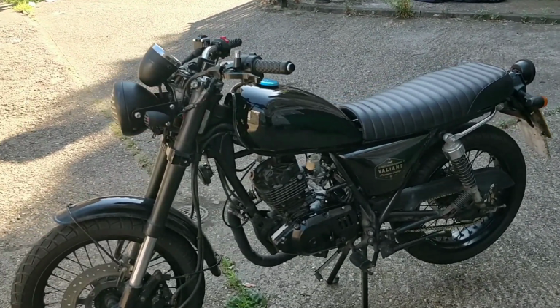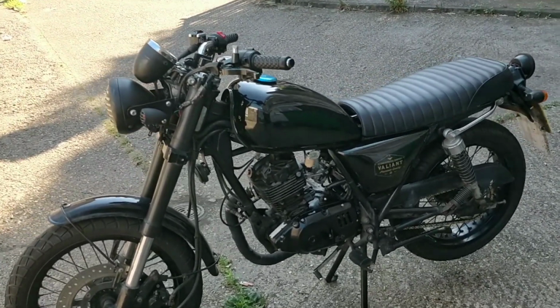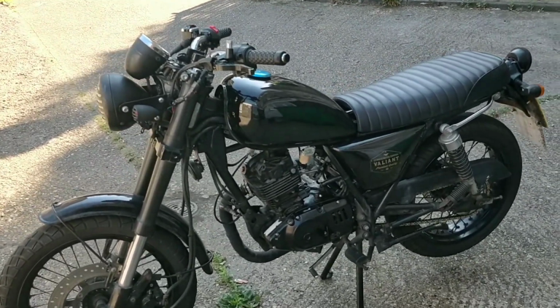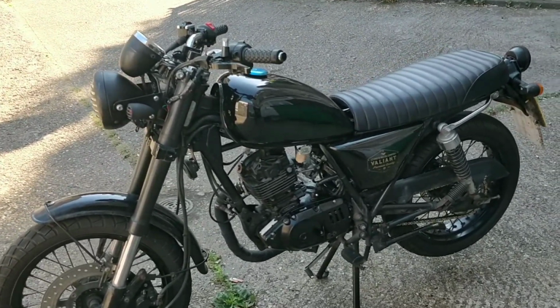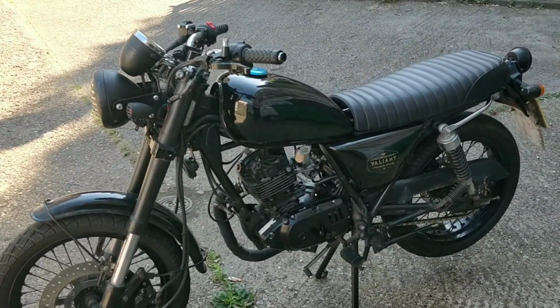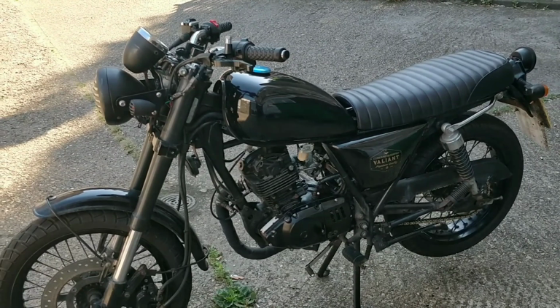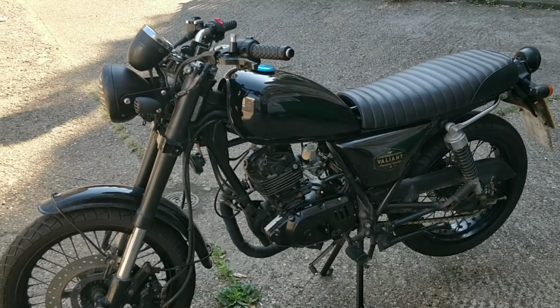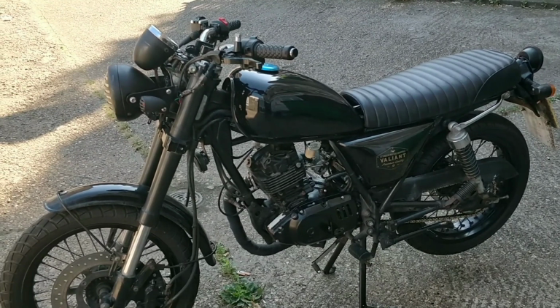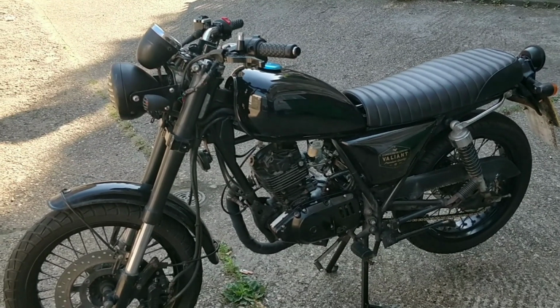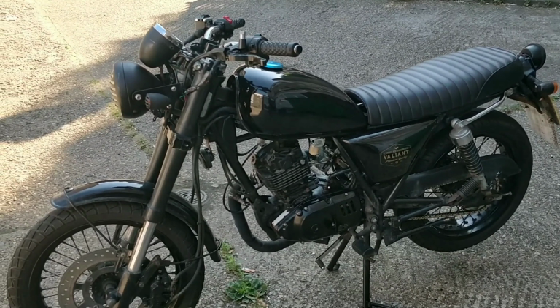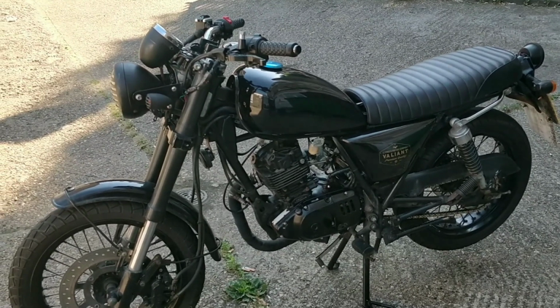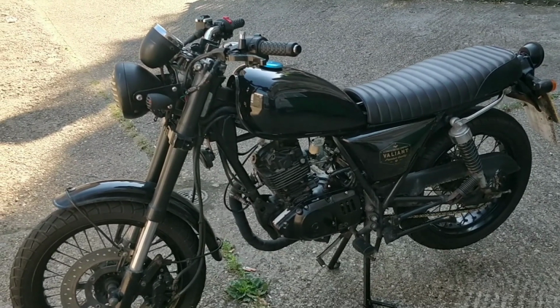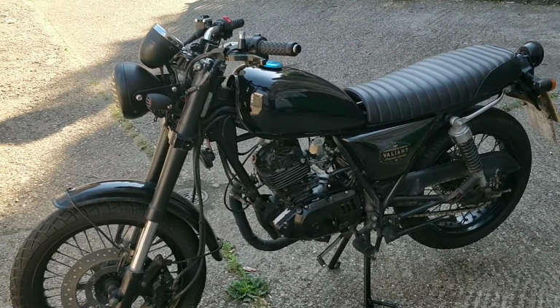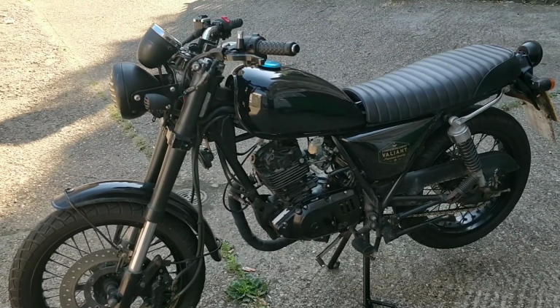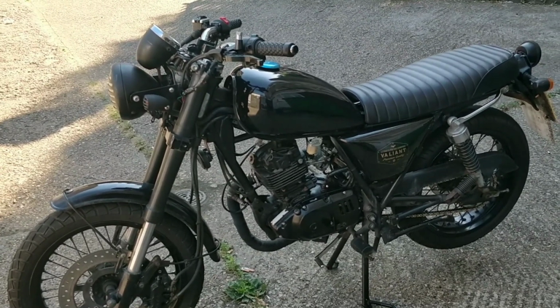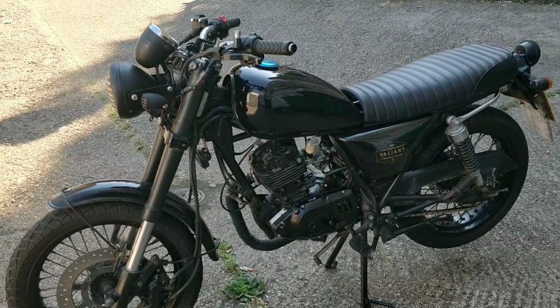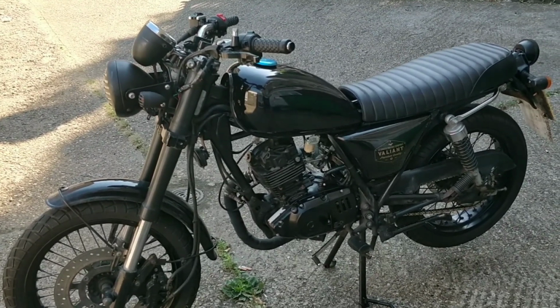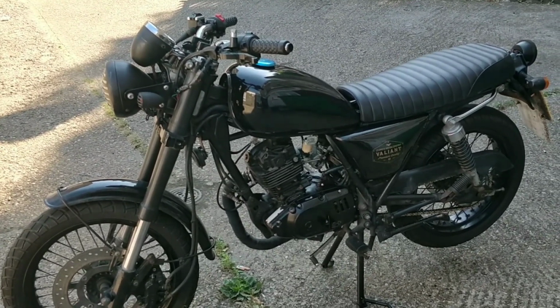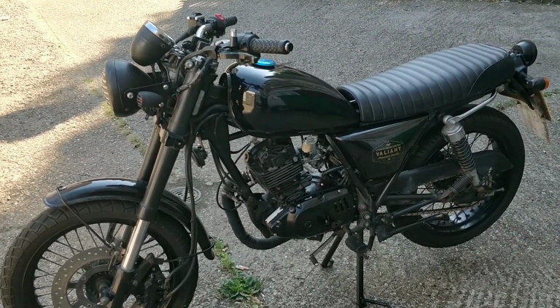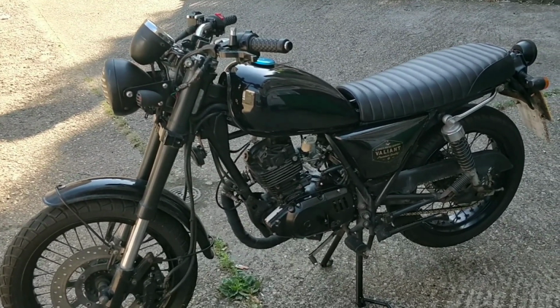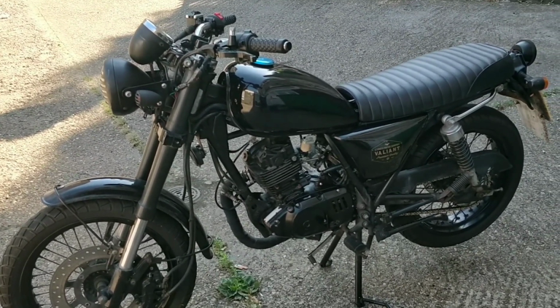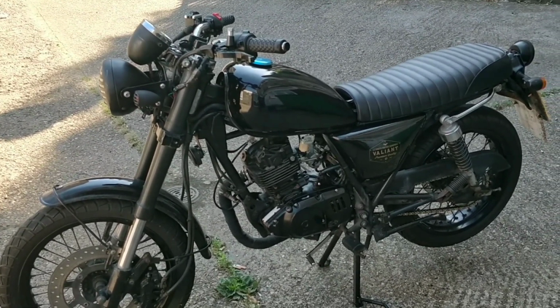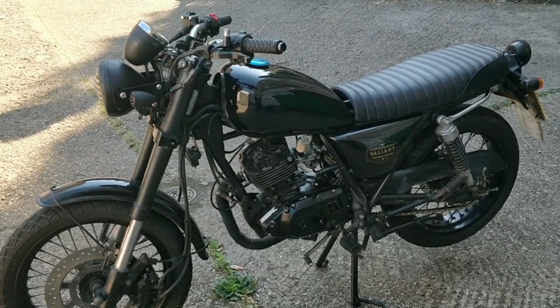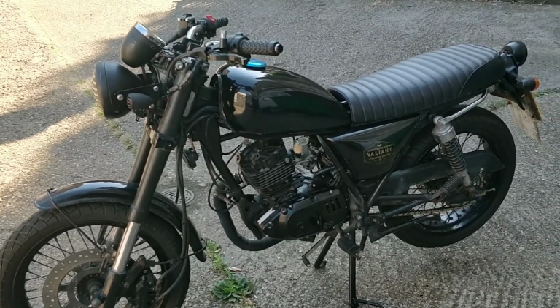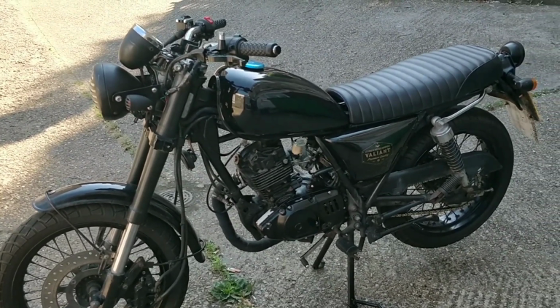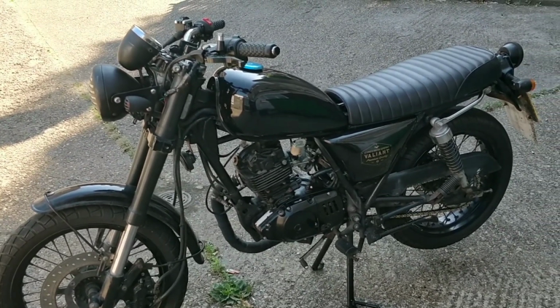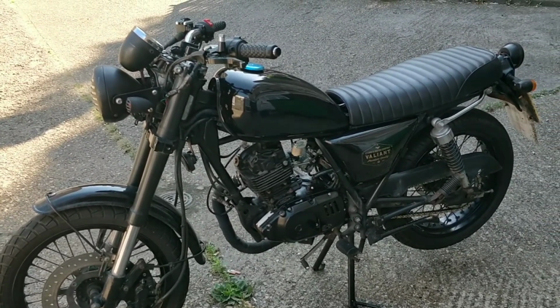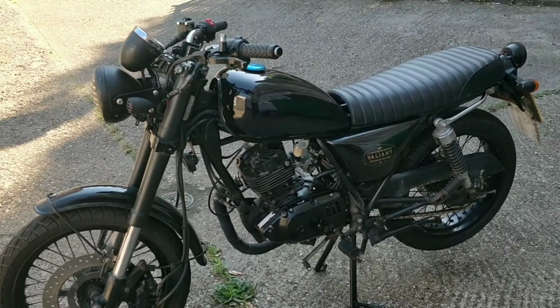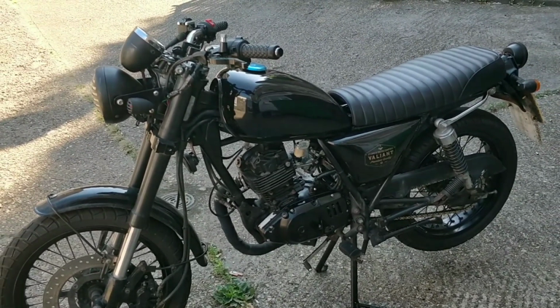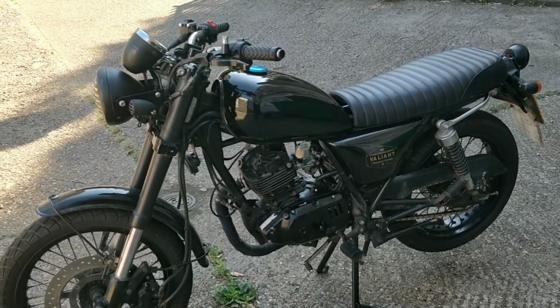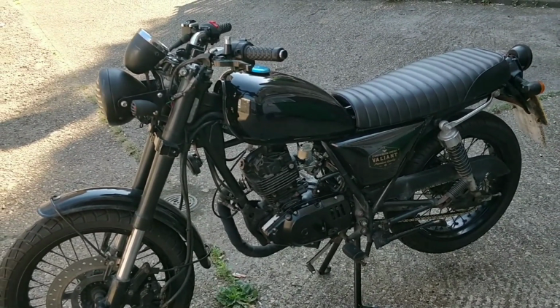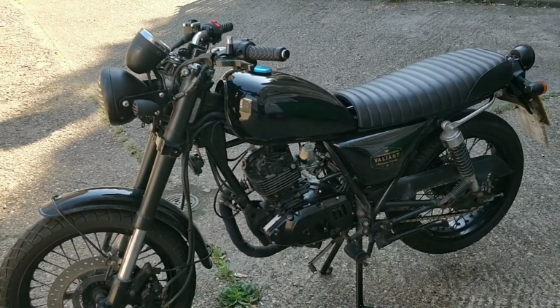So I'm going to do my tests on this bike right now, get it started, check all the lighting, and then I'm going to be off to MOT.